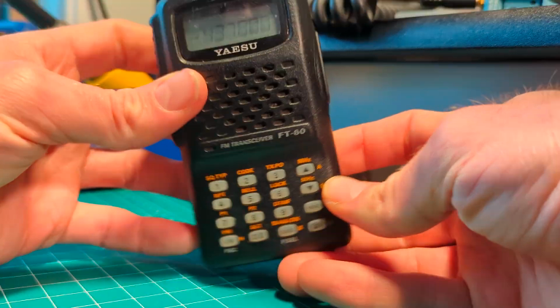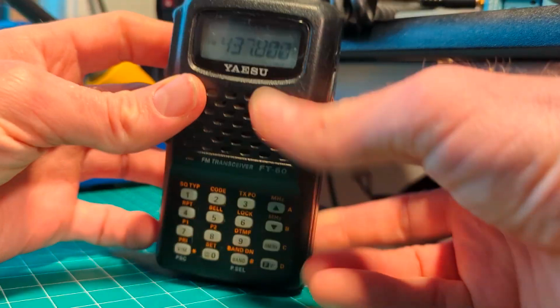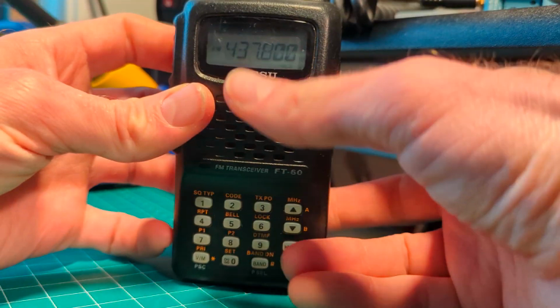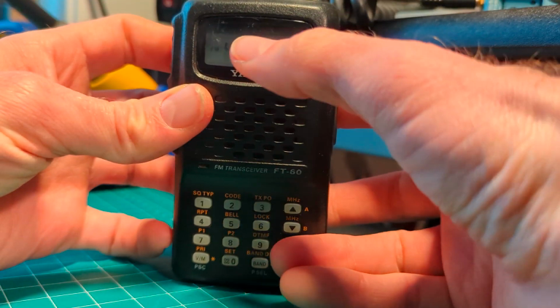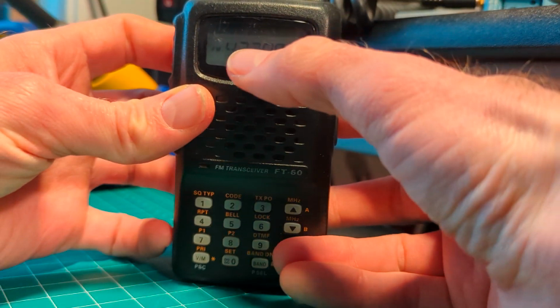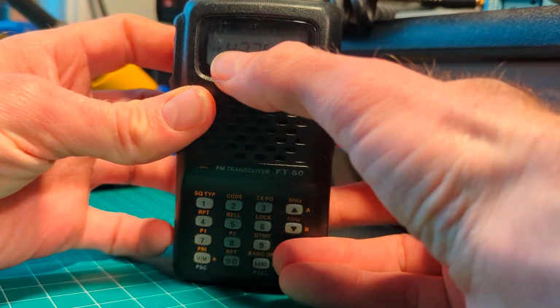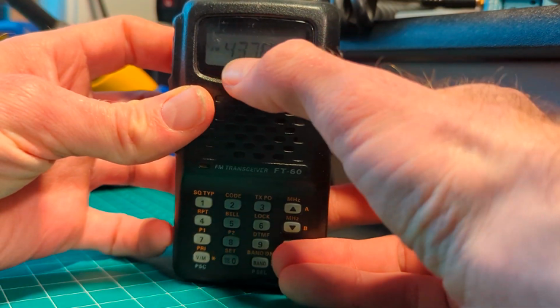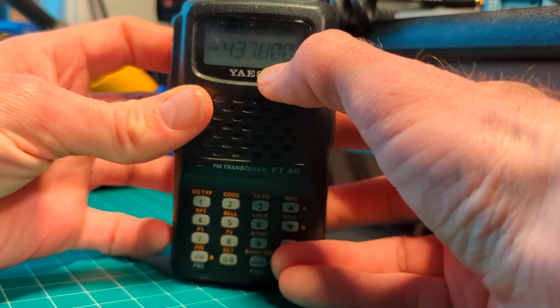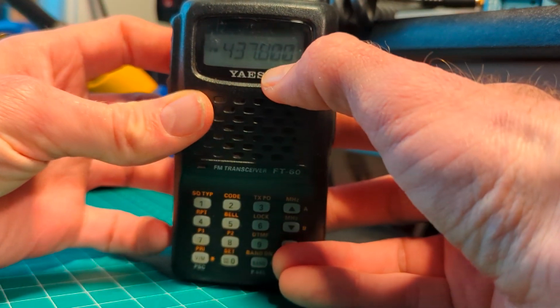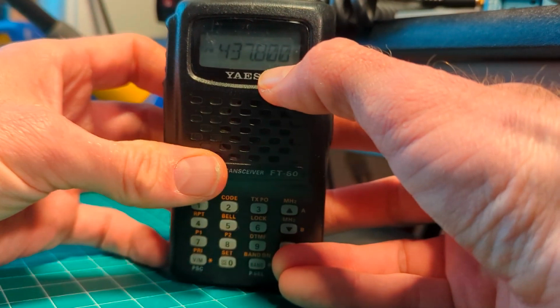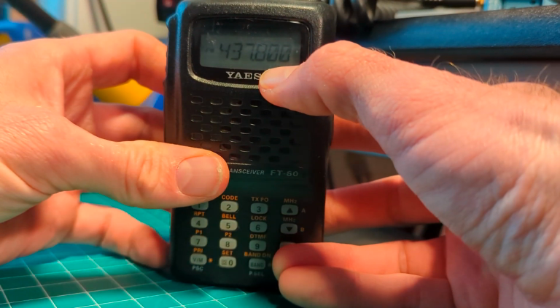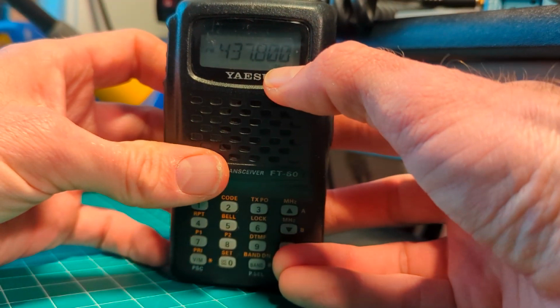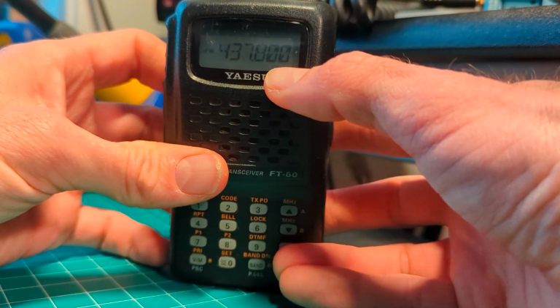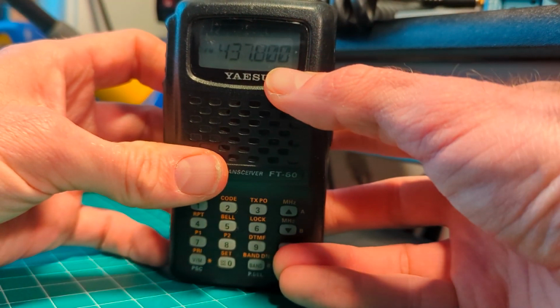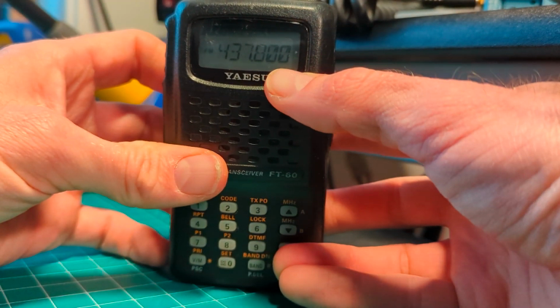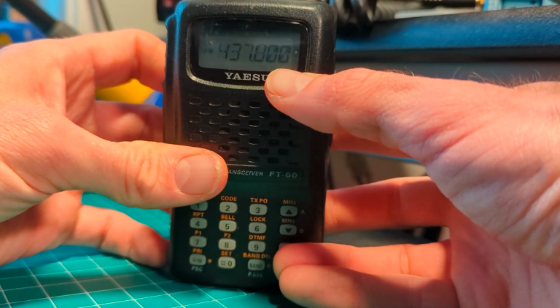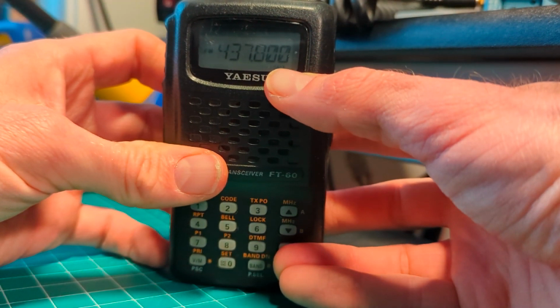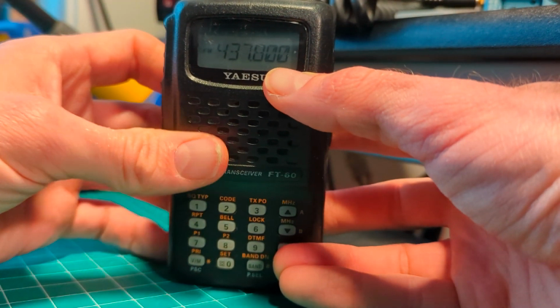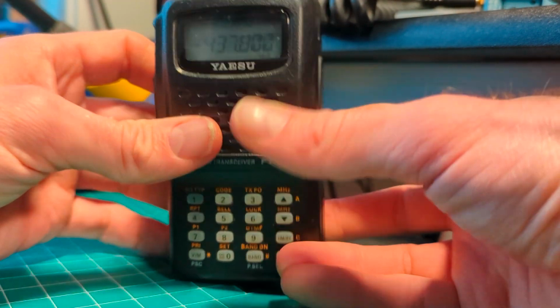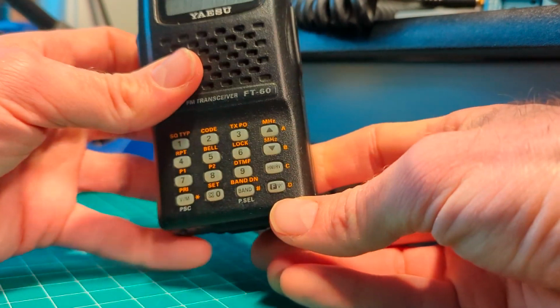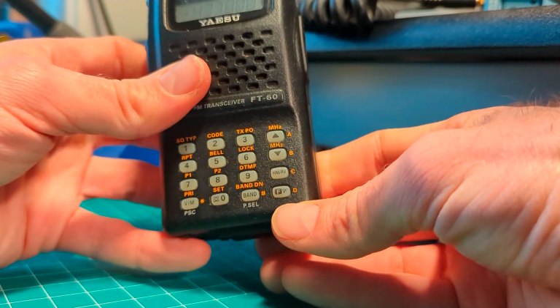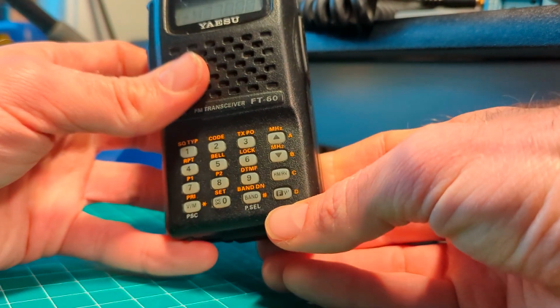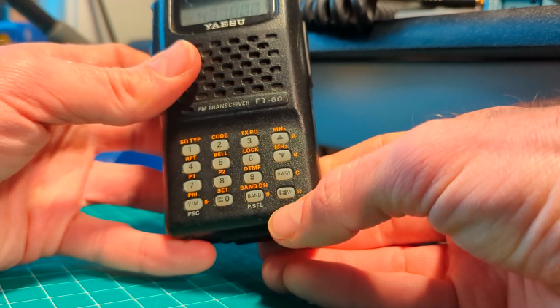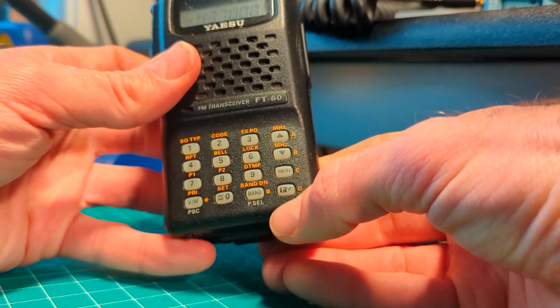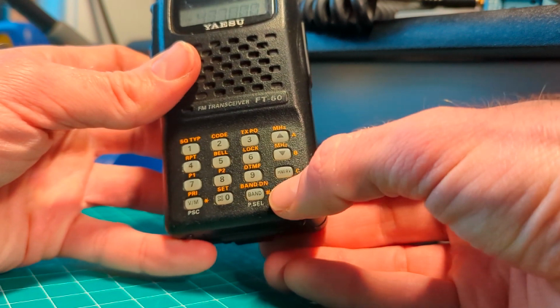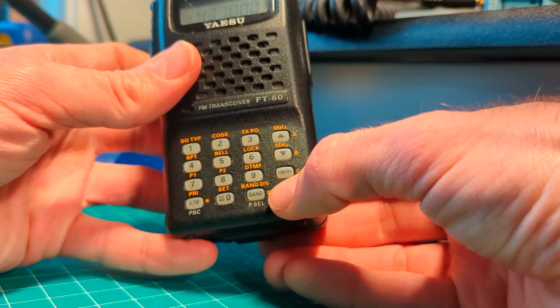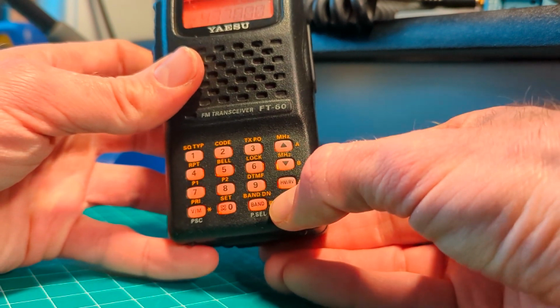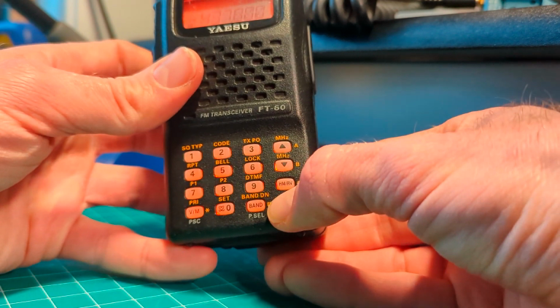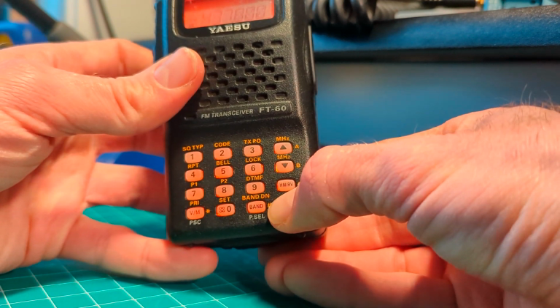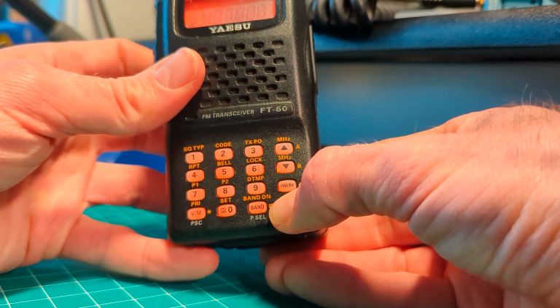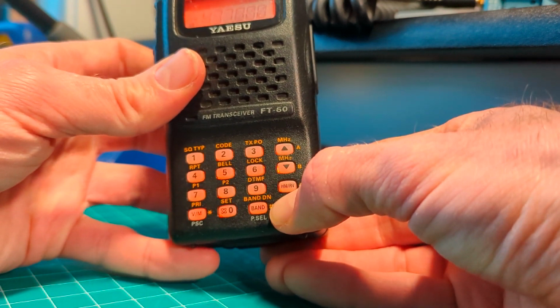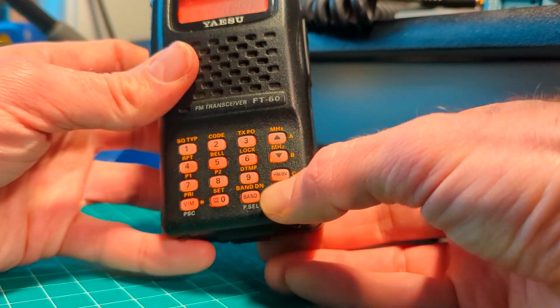First, enter in the receive frequency you would like to use, and save that into a memory.